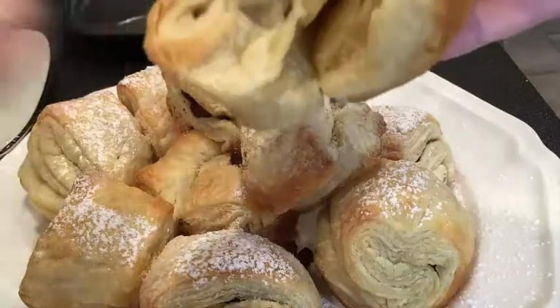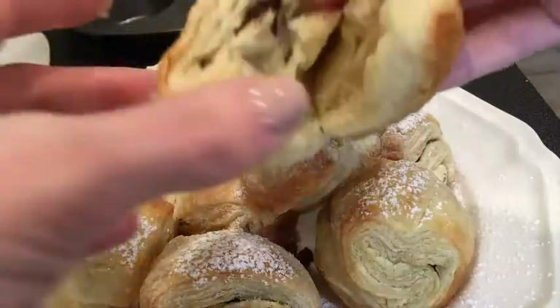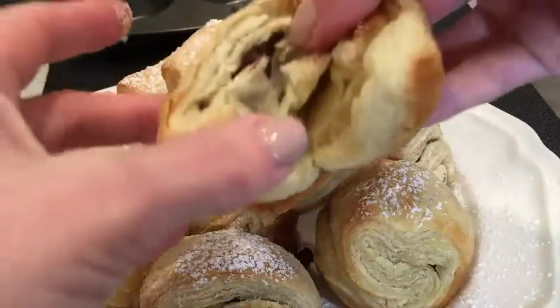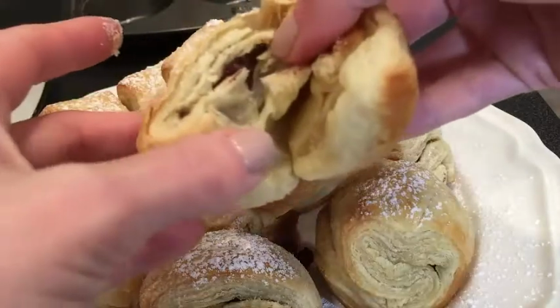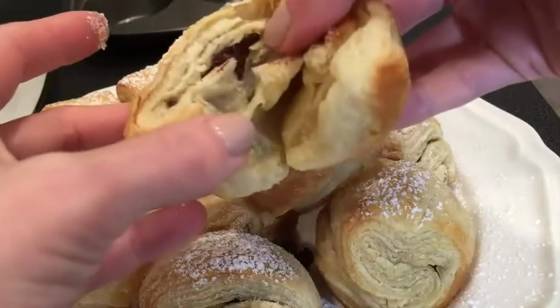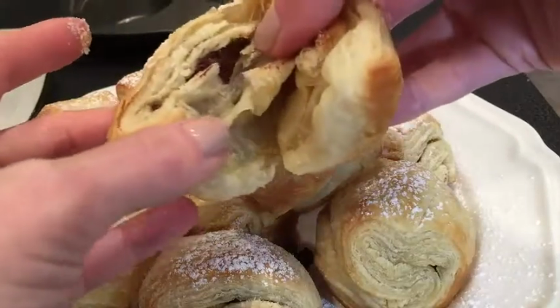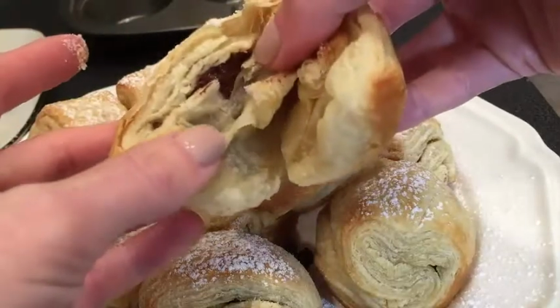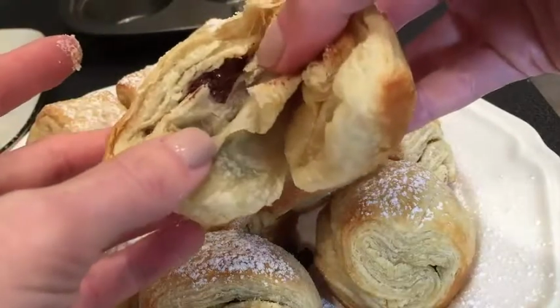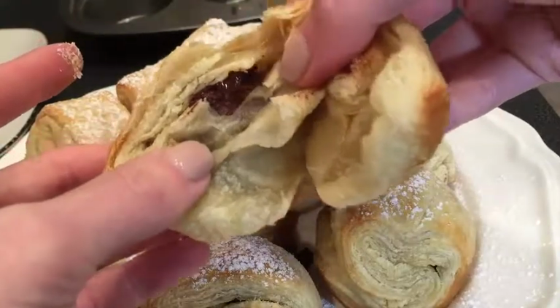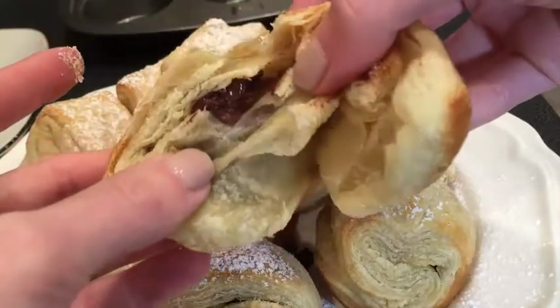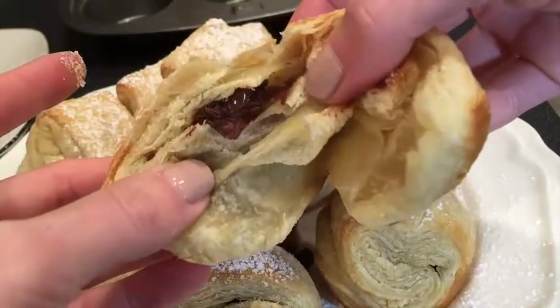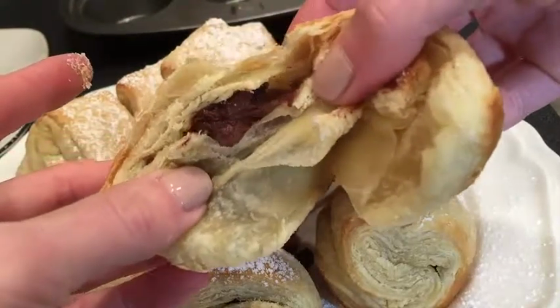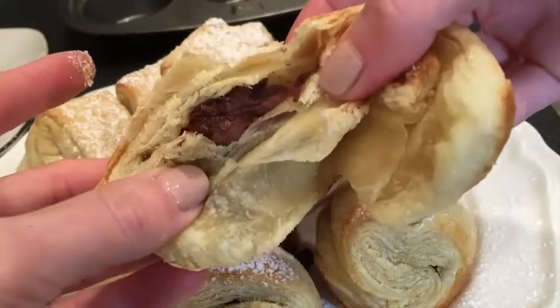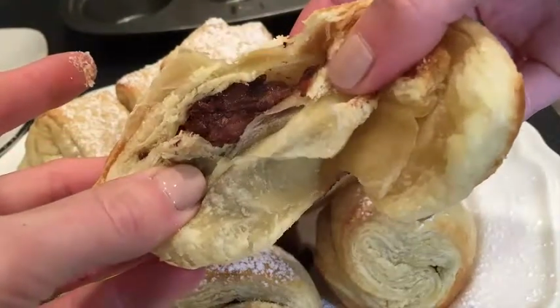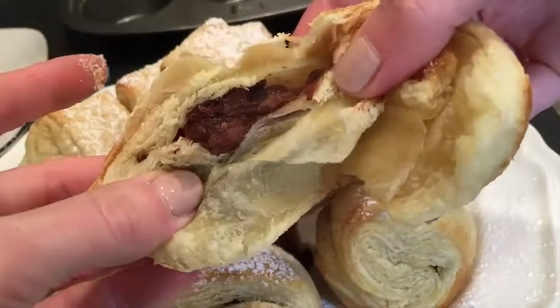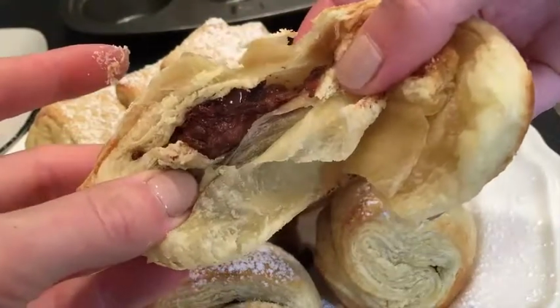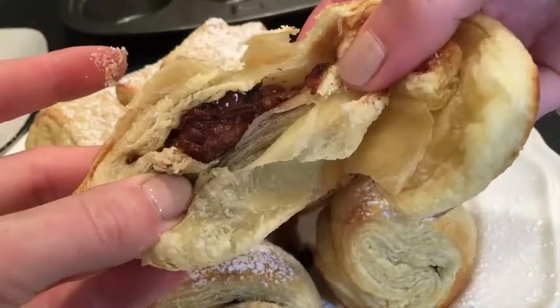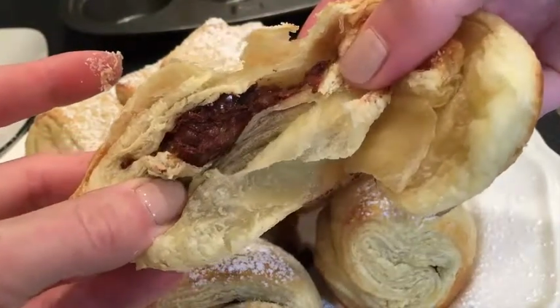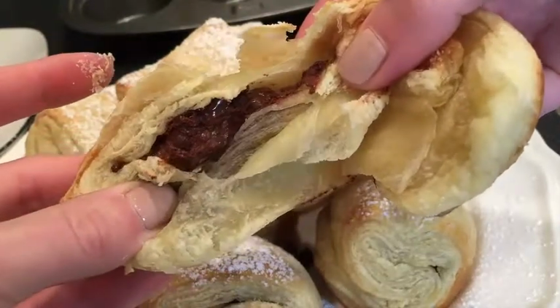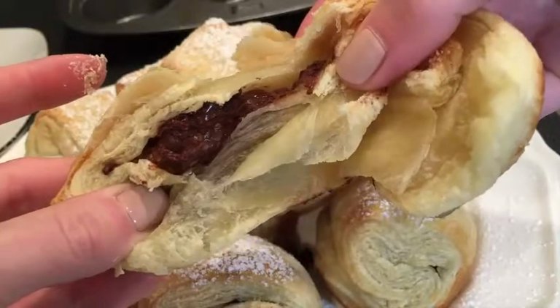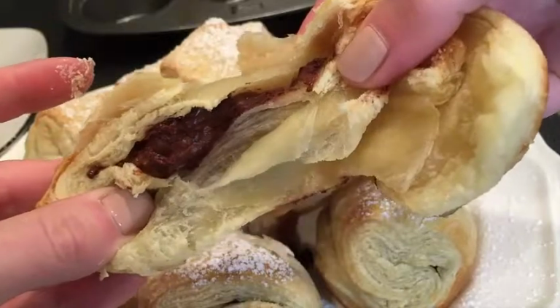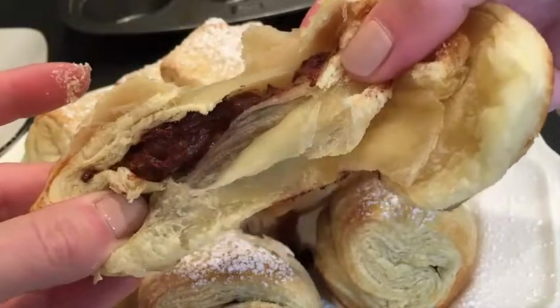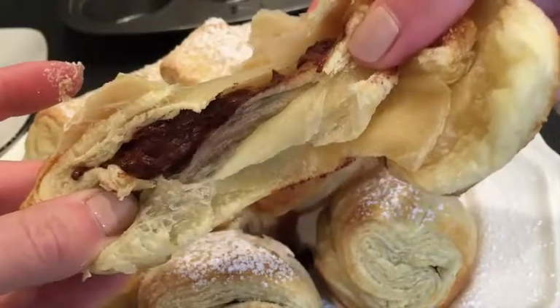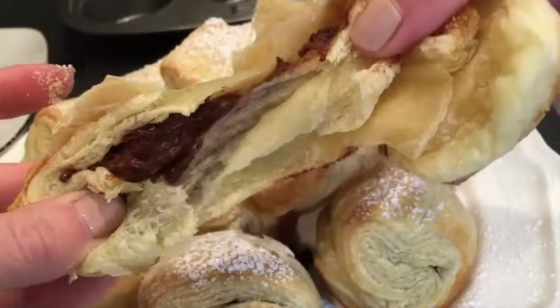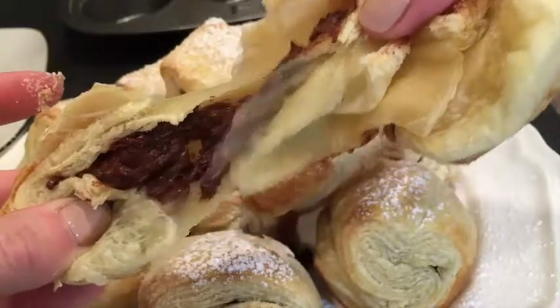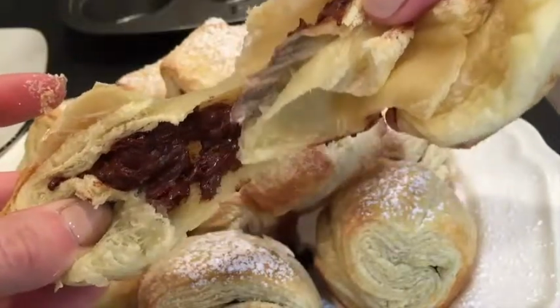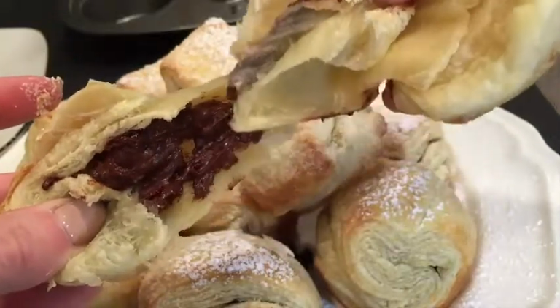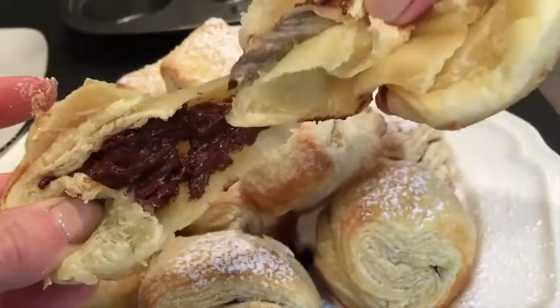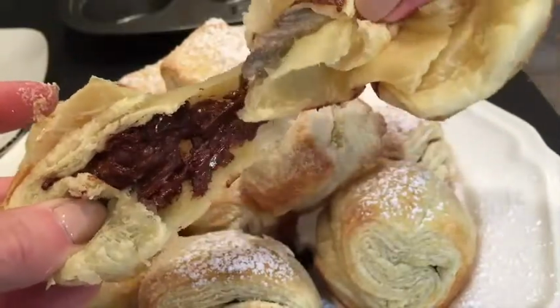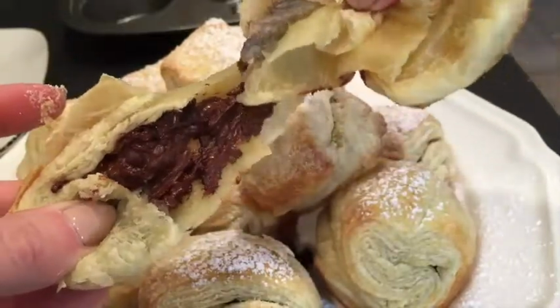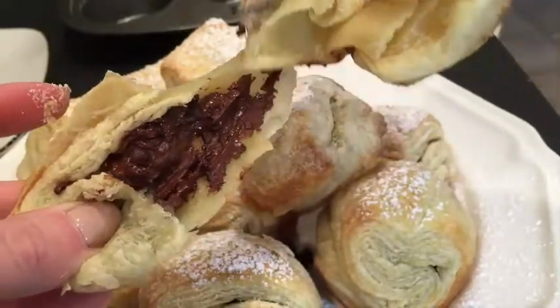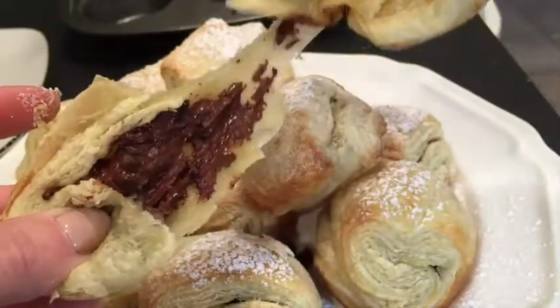Now you know why you need to make this recipe right now. Like now.